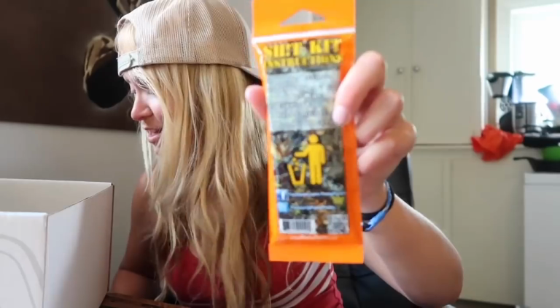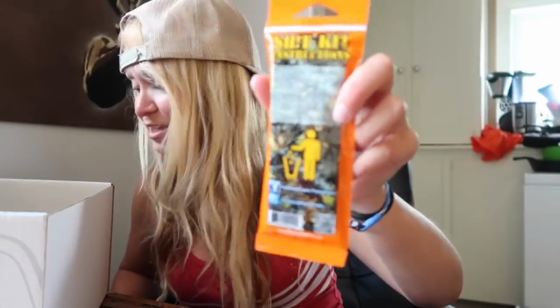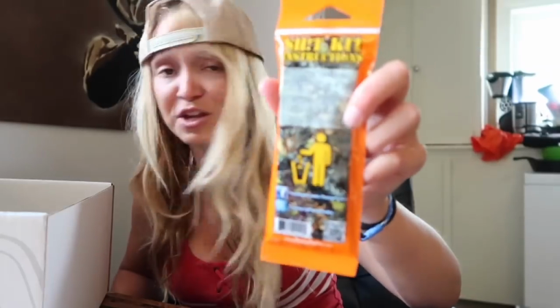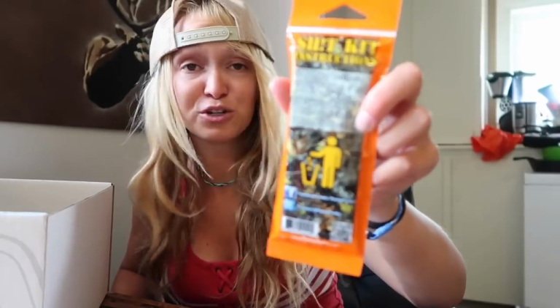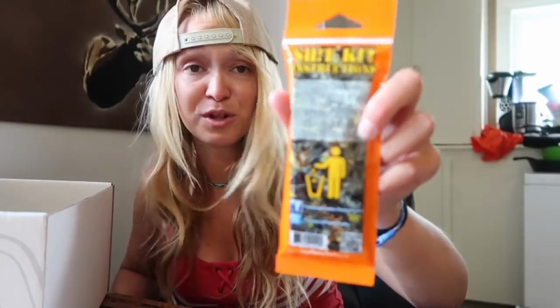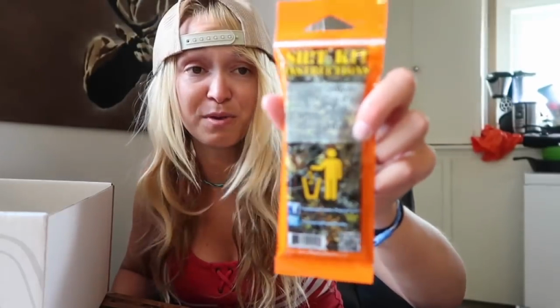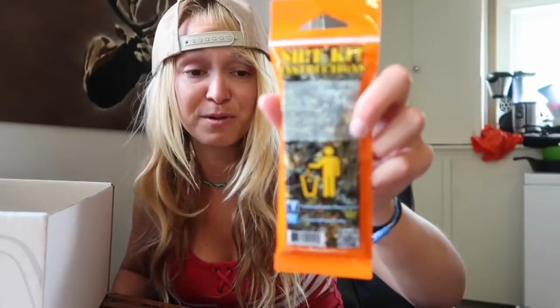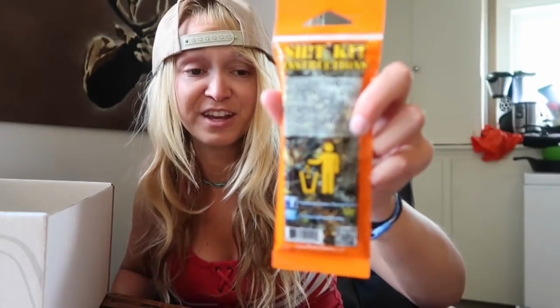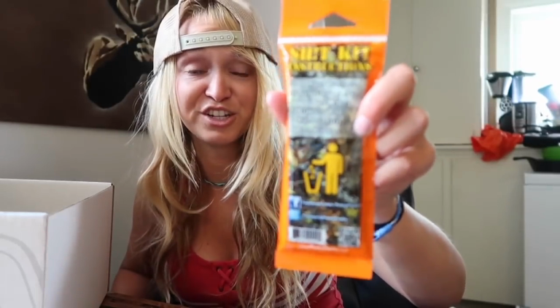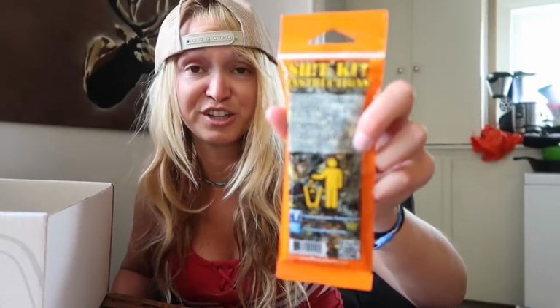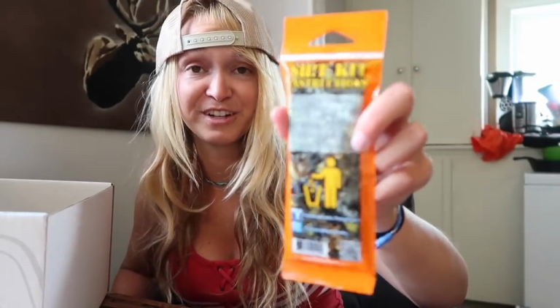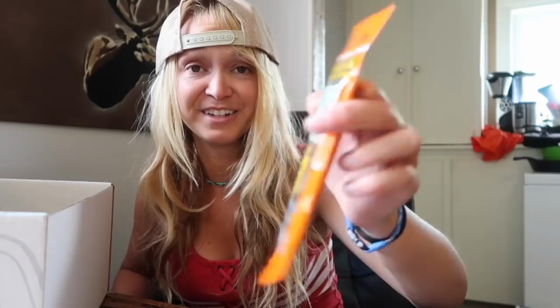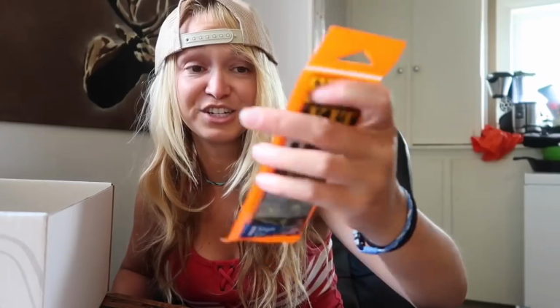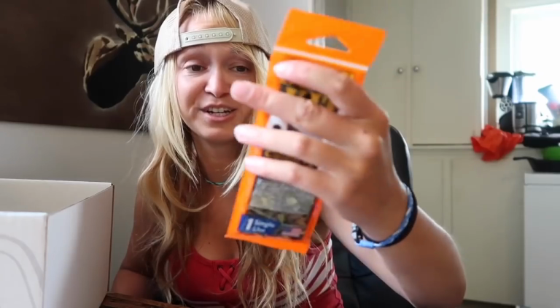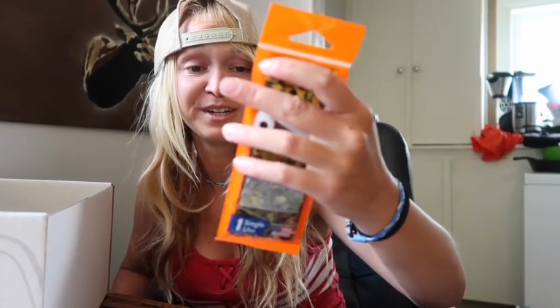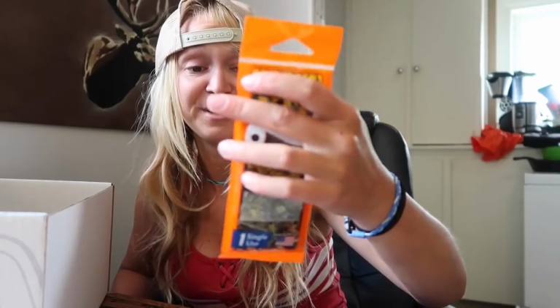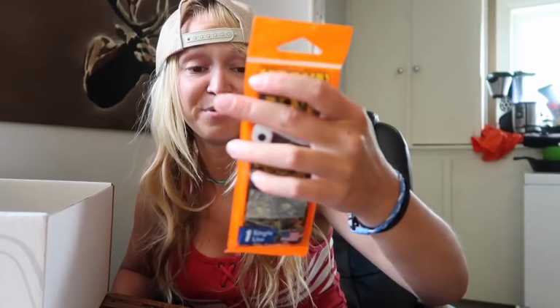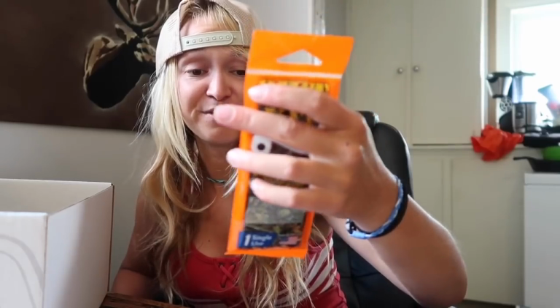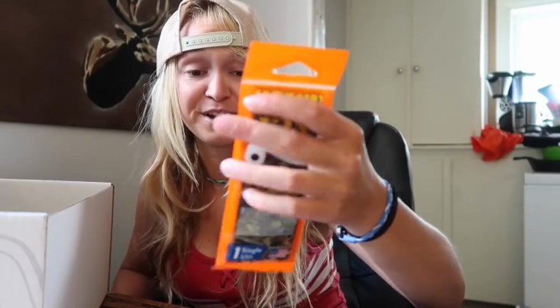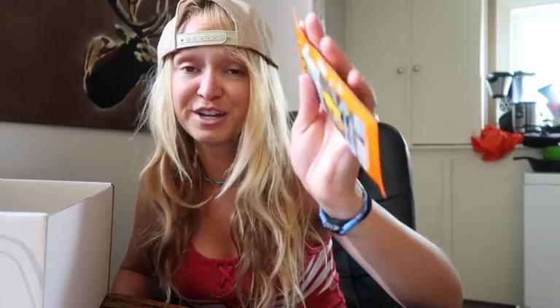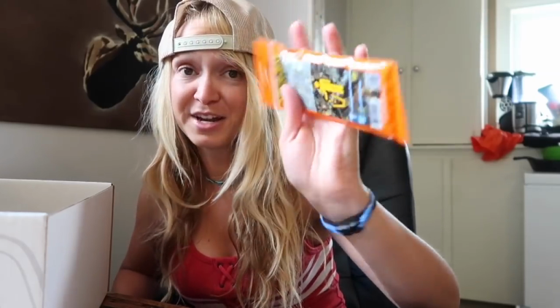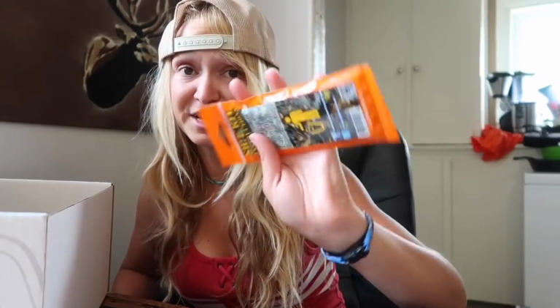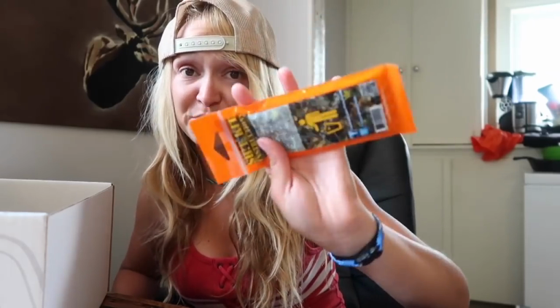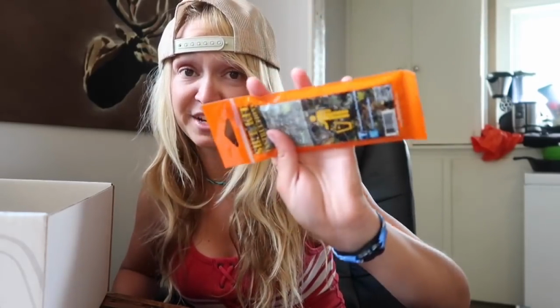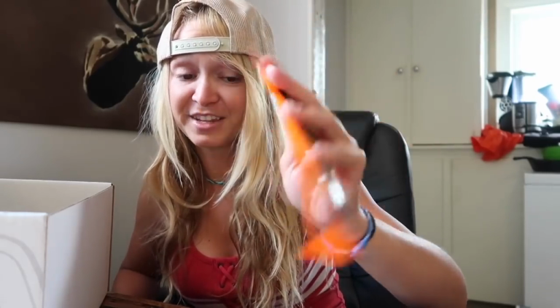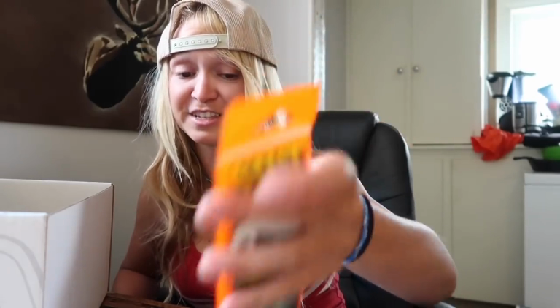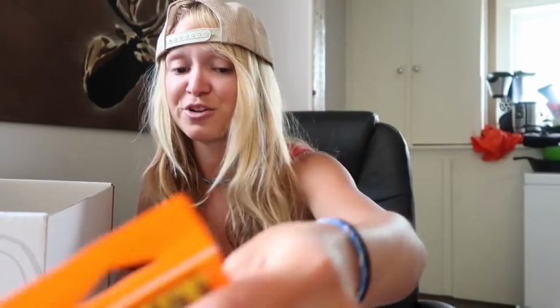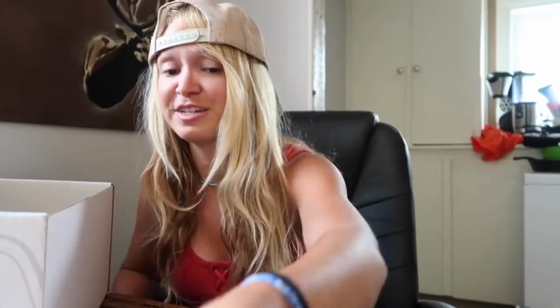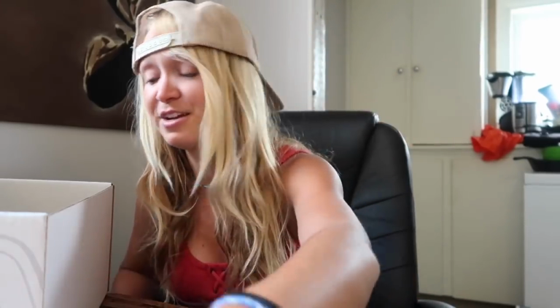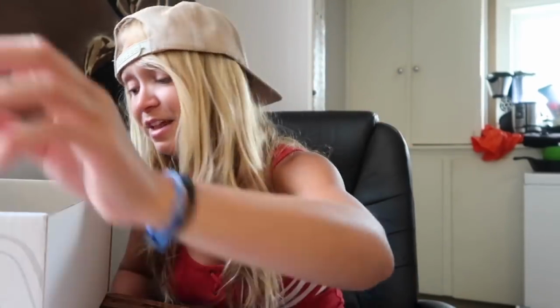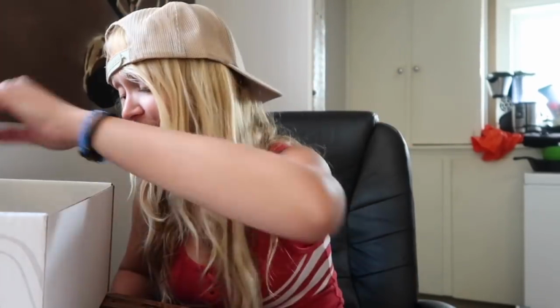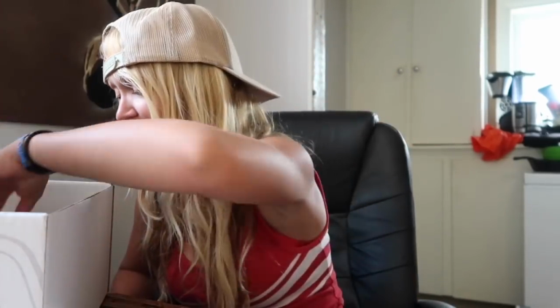This is a little toilet paper kit — just a little addition. Pretty funny, but a good idea to put it in a little container like that.